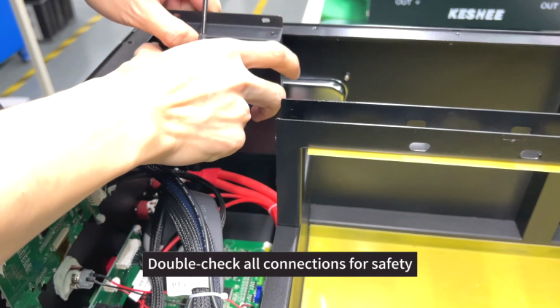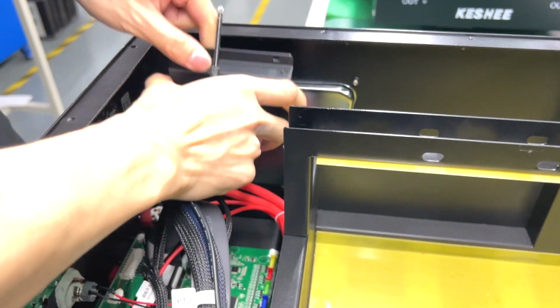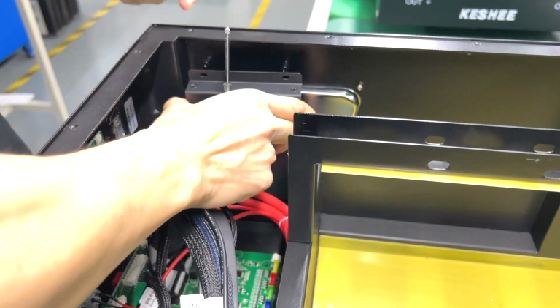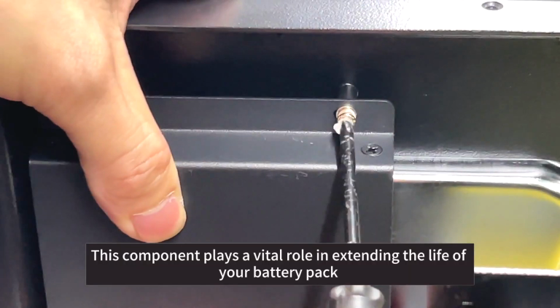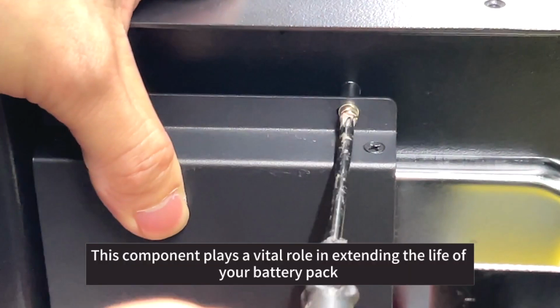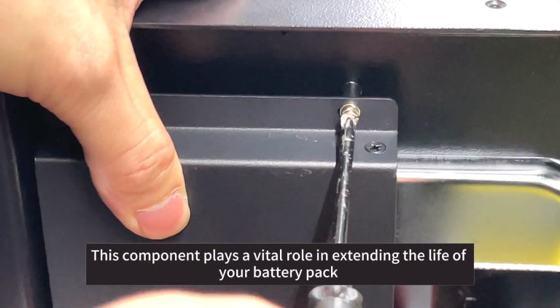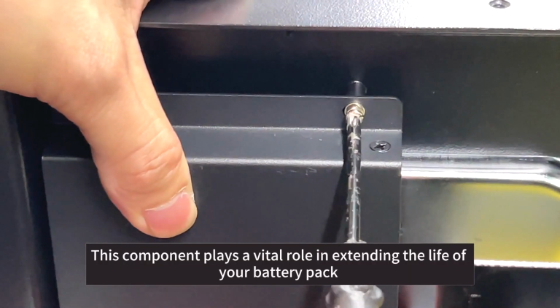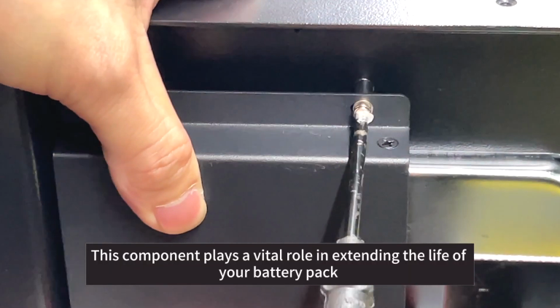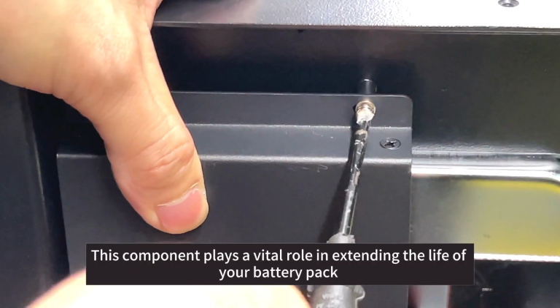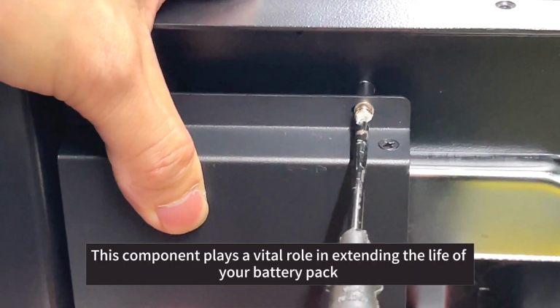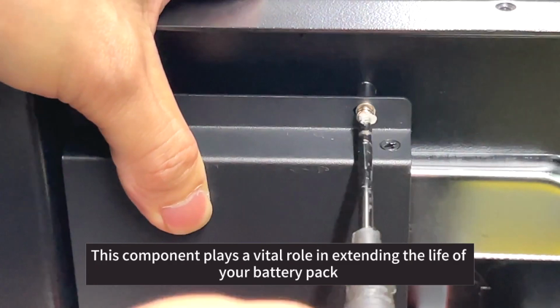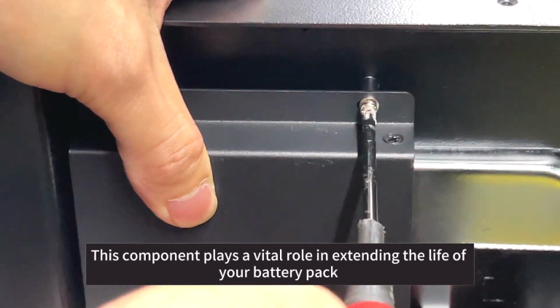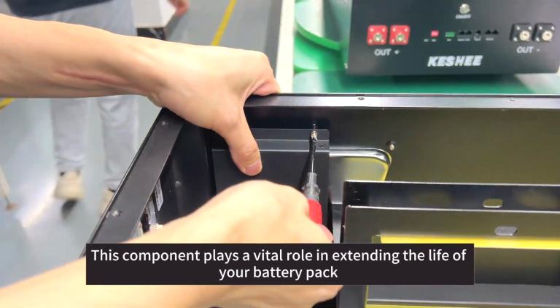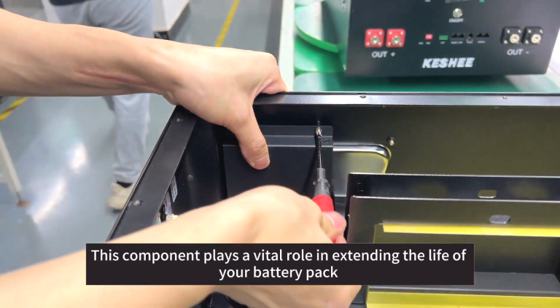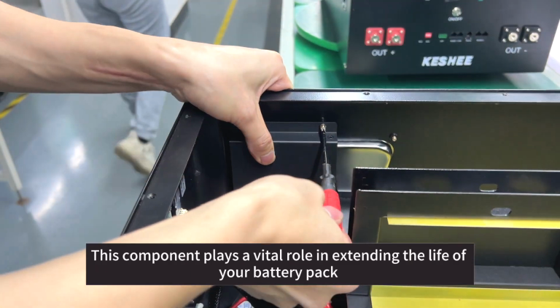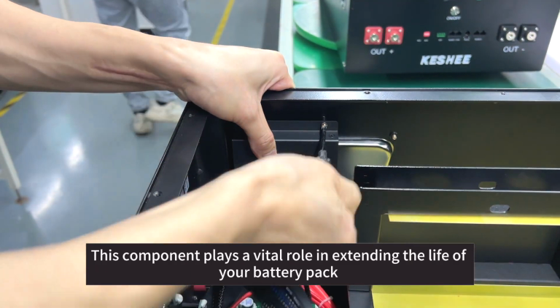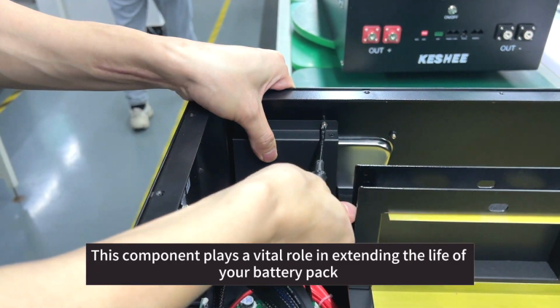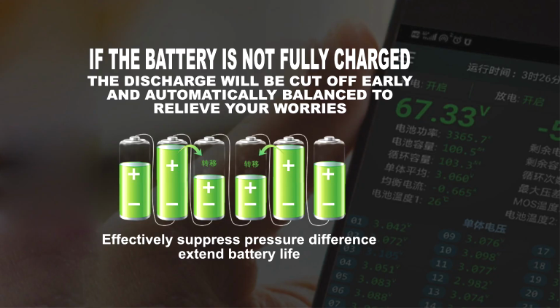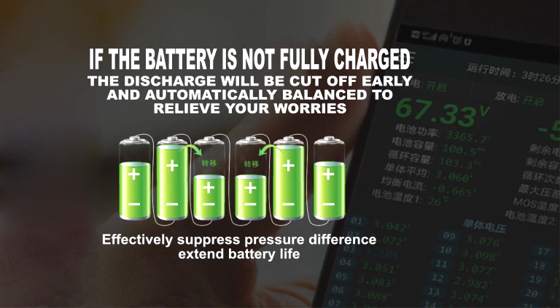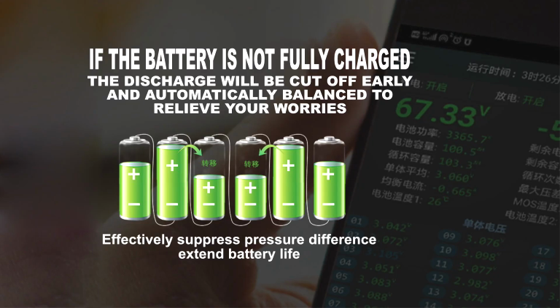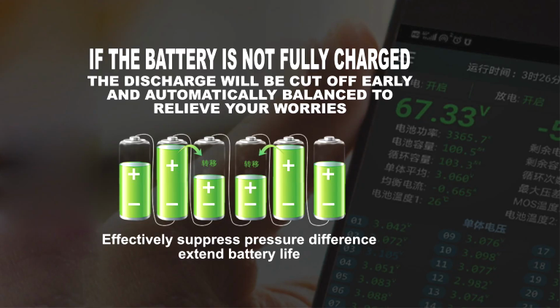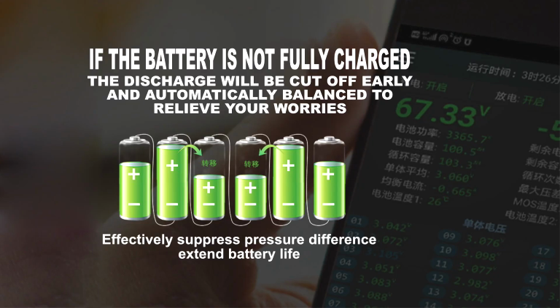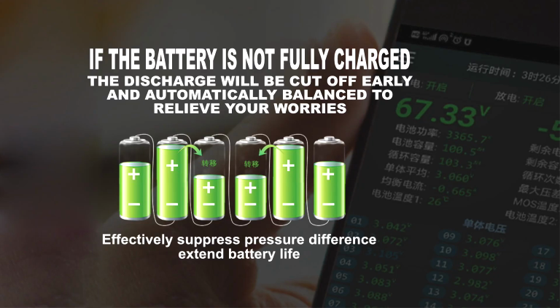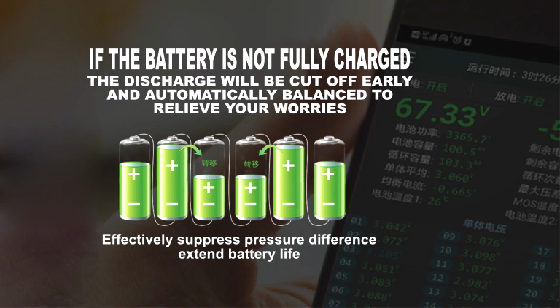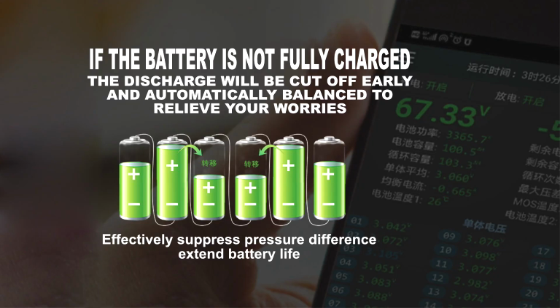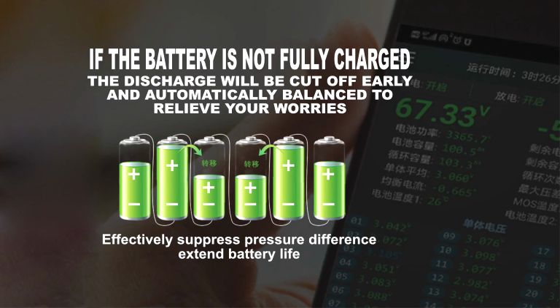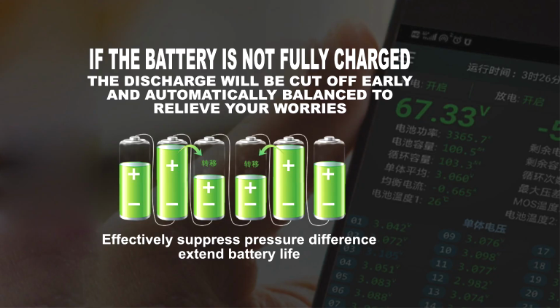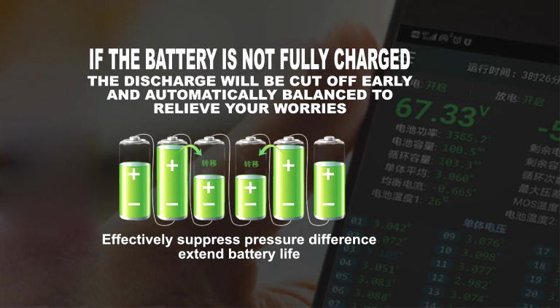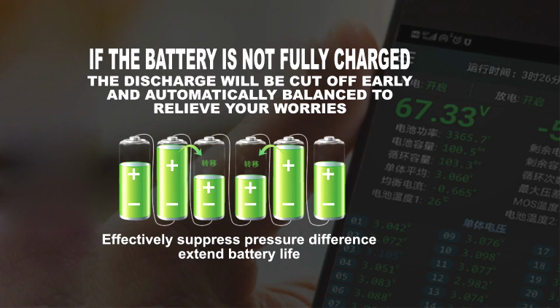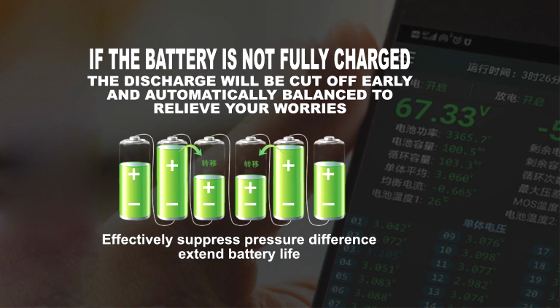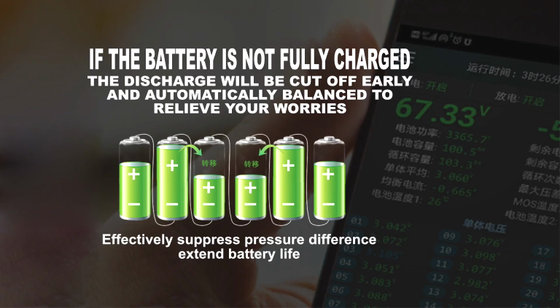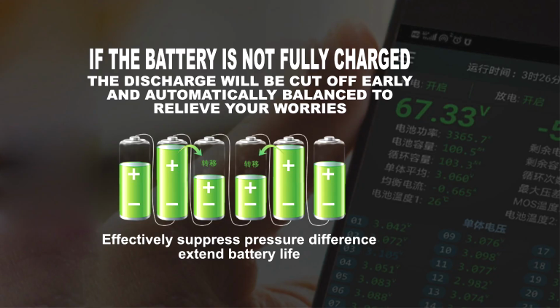This component plays a vital role in extending the life of your battery pack by maintaining the balance between the cells.